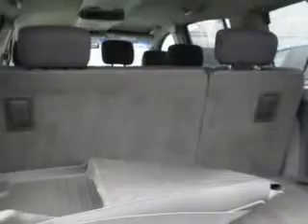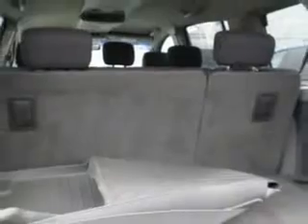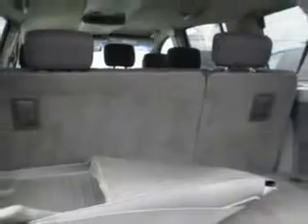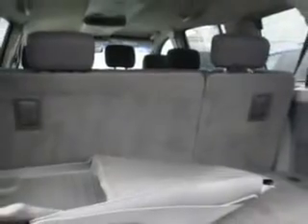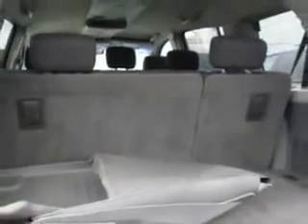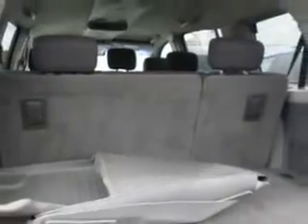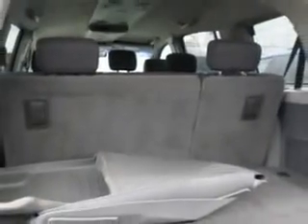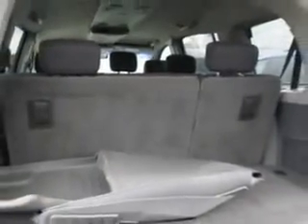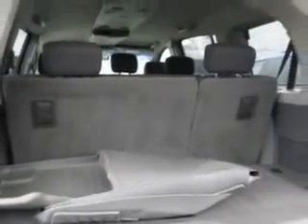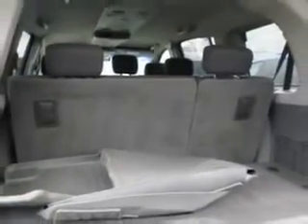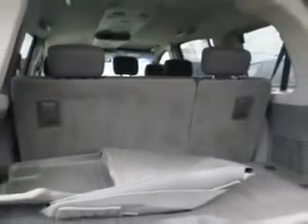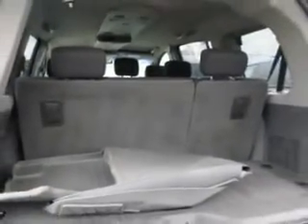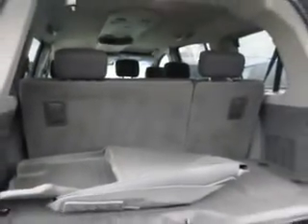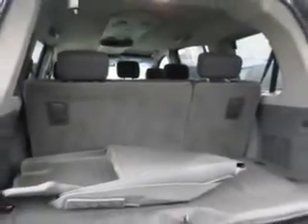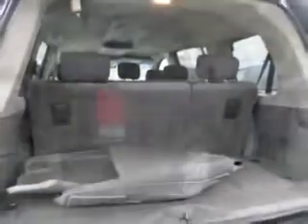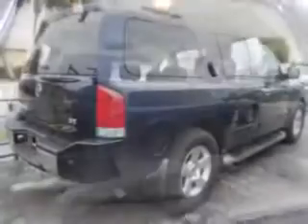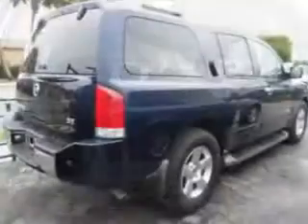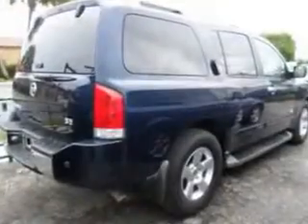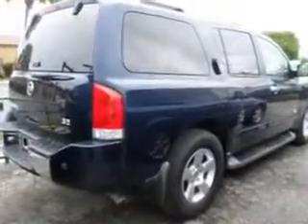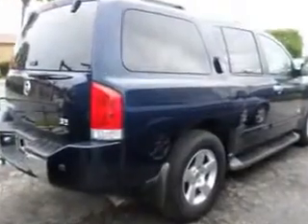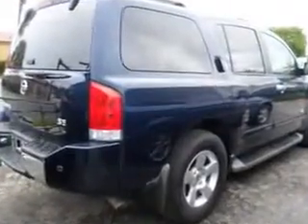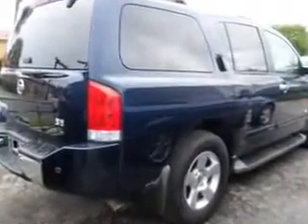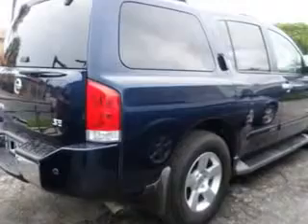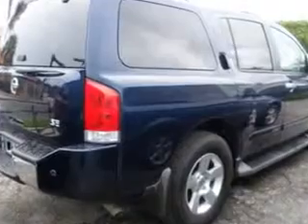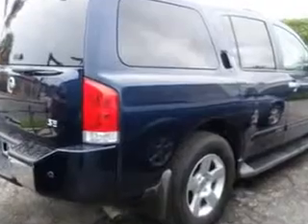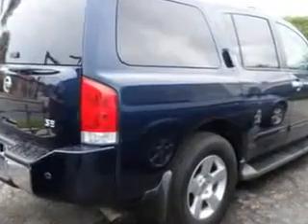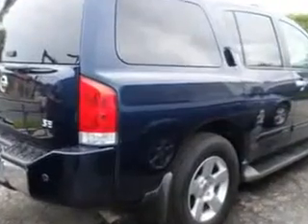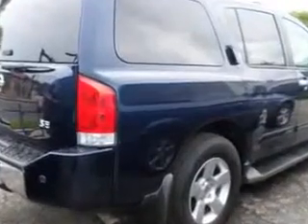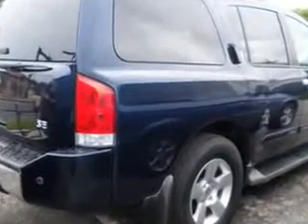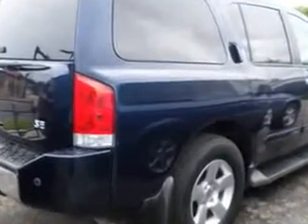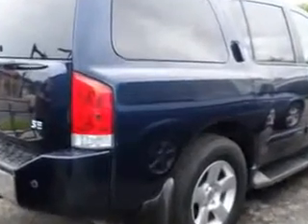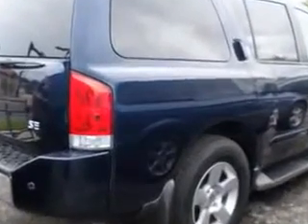Enjoy the drive, feel safe, and have peace of mind in this '06 Nissan Armada. See us at Buyer's Zone Incorporated today.